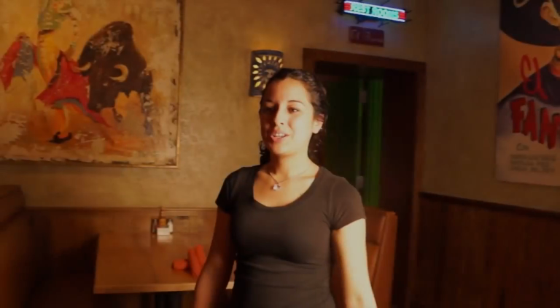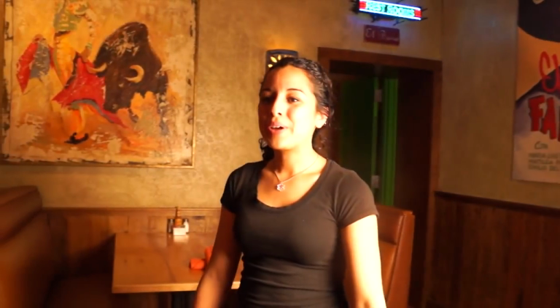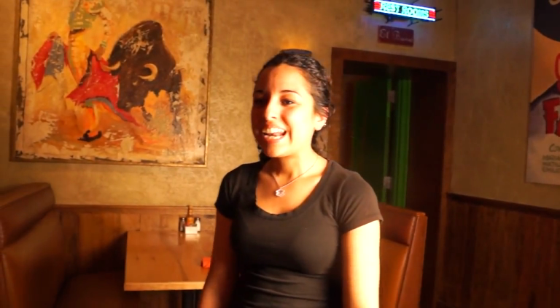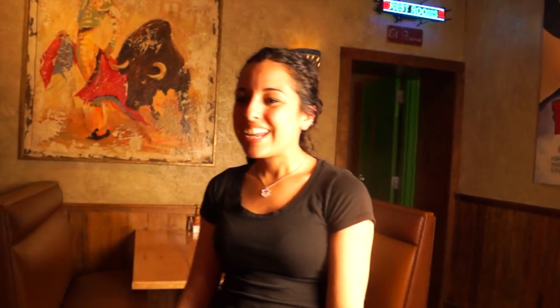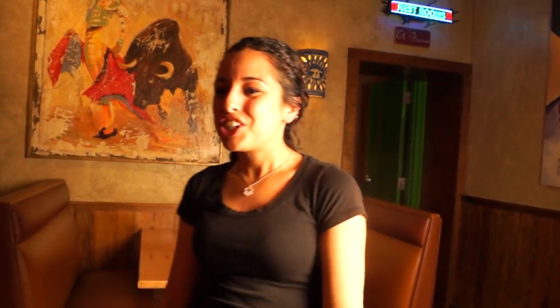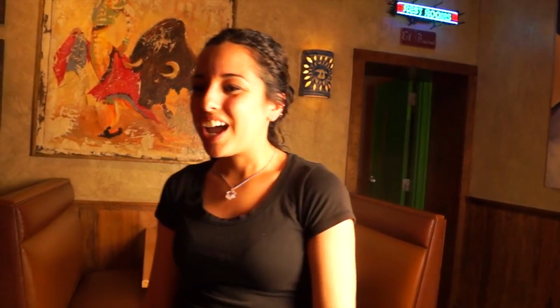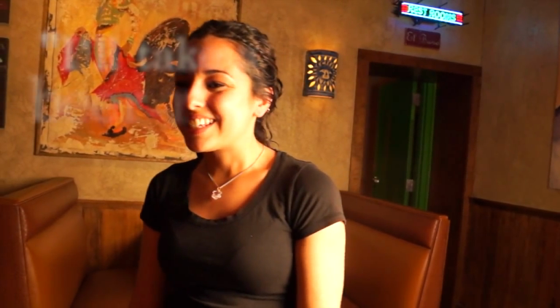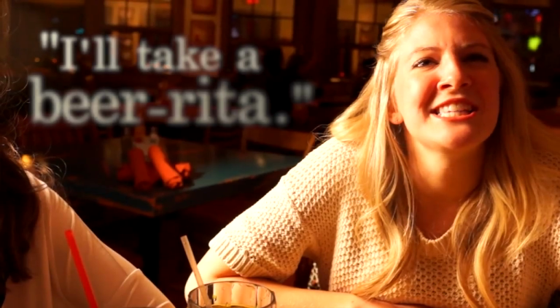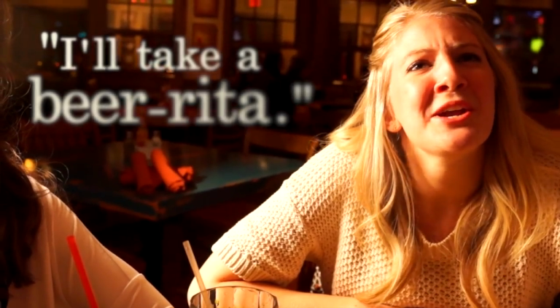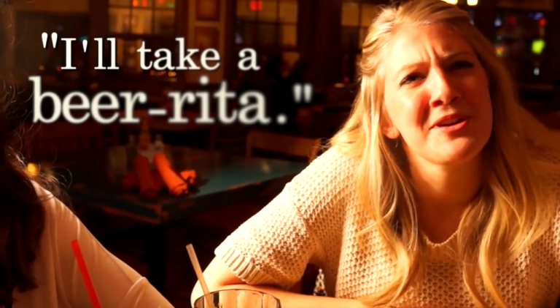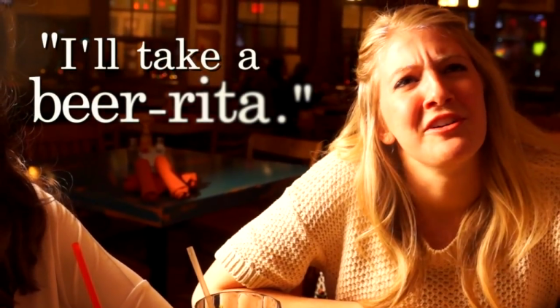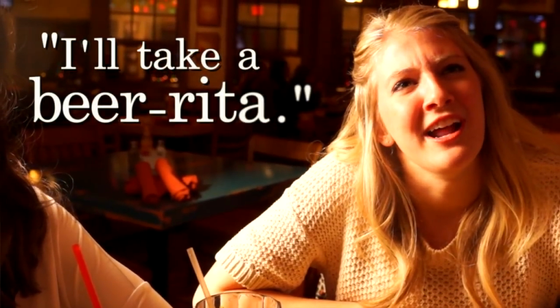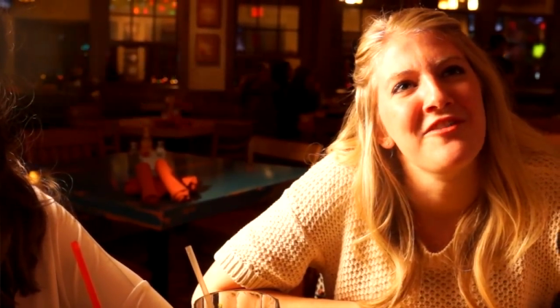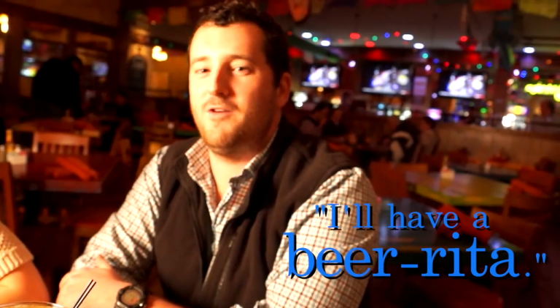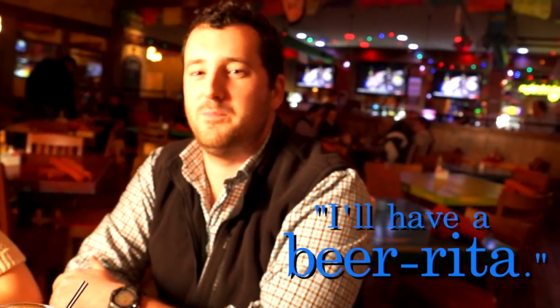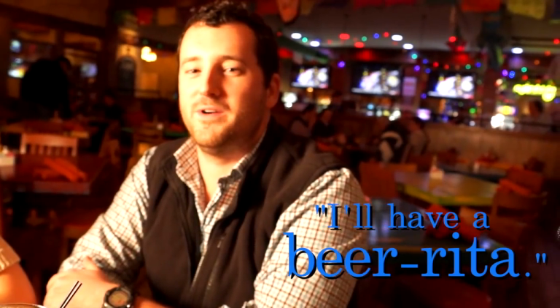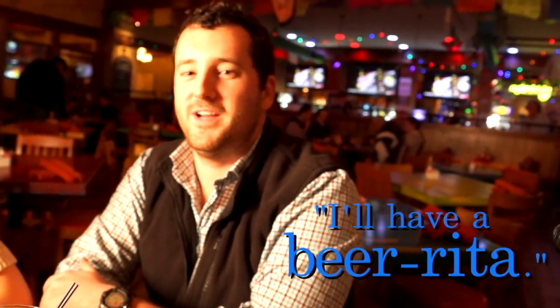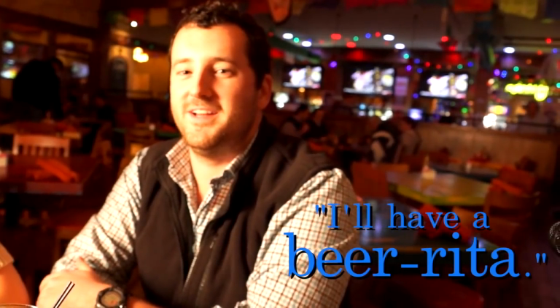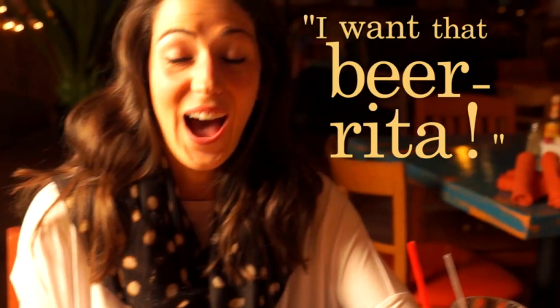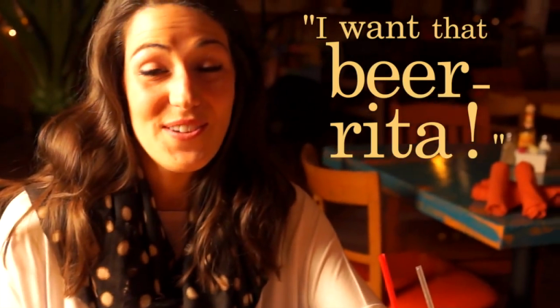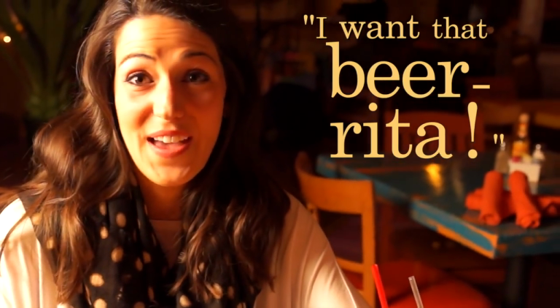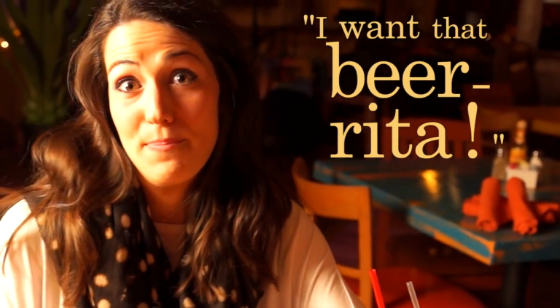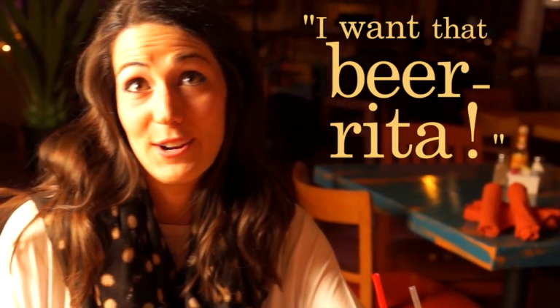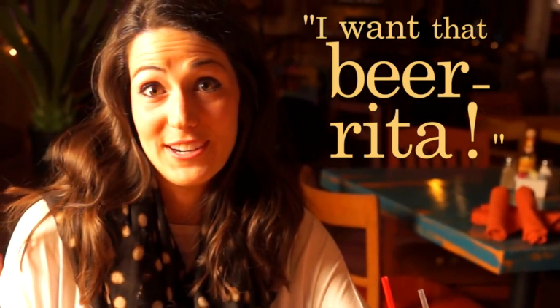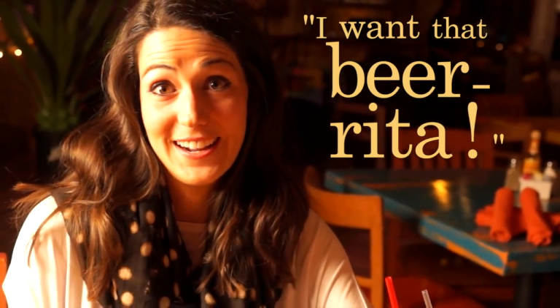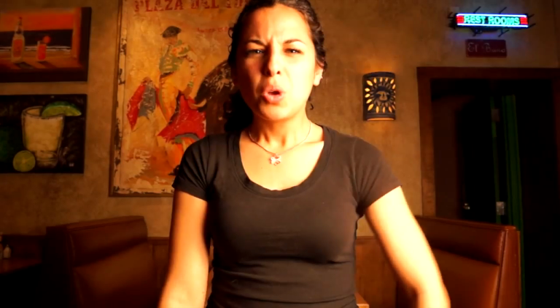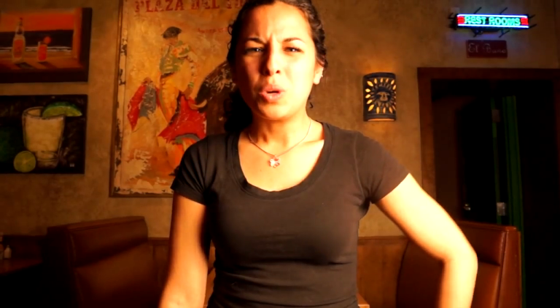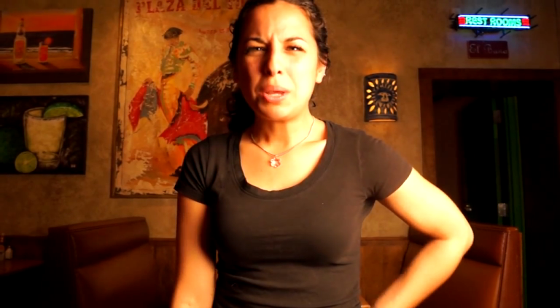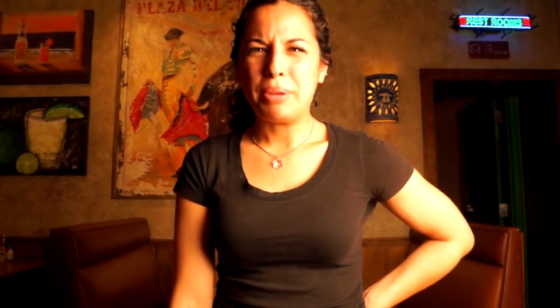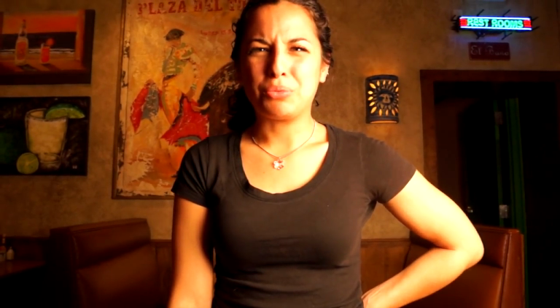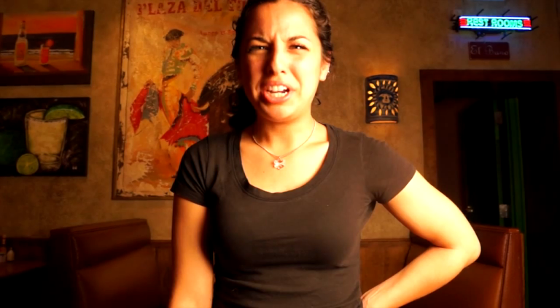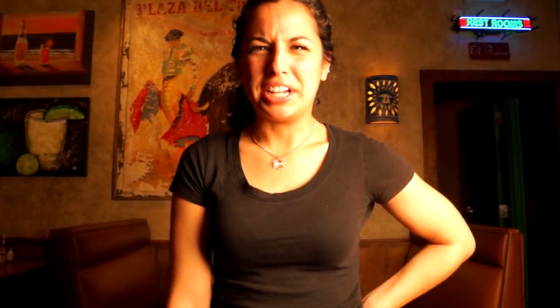What can I get you guys? I'll take a beer-rita. I'll have a beer-rita. I want that beer-rita. What's a beer-rita?